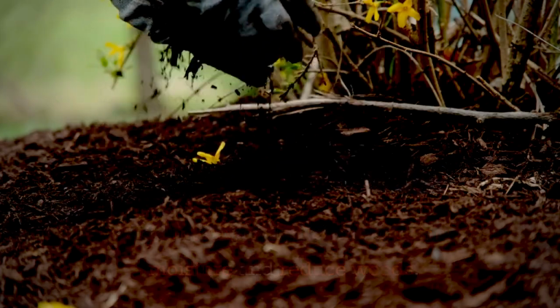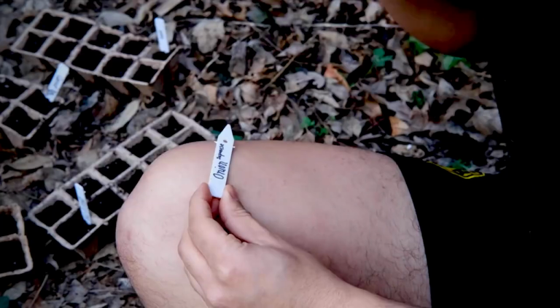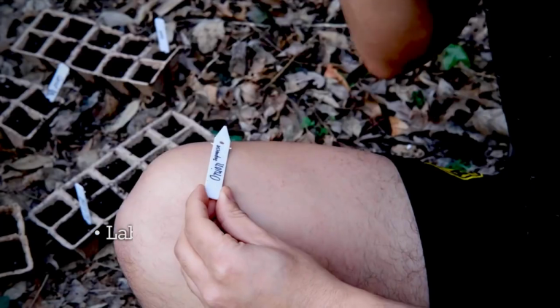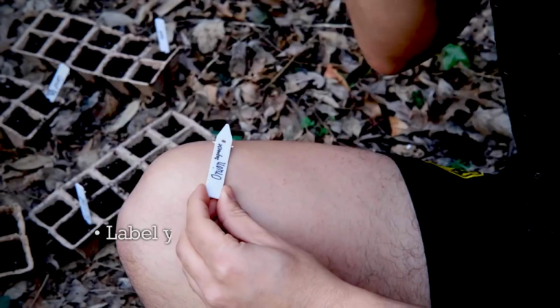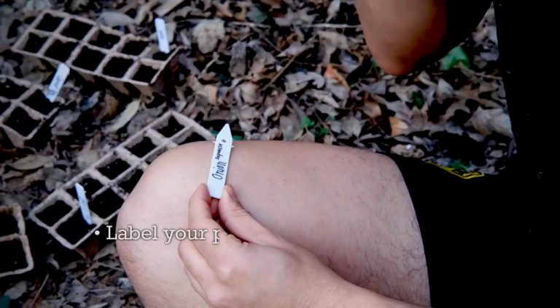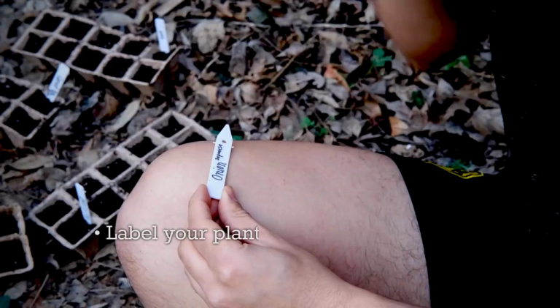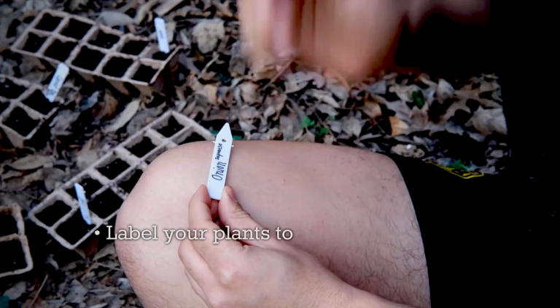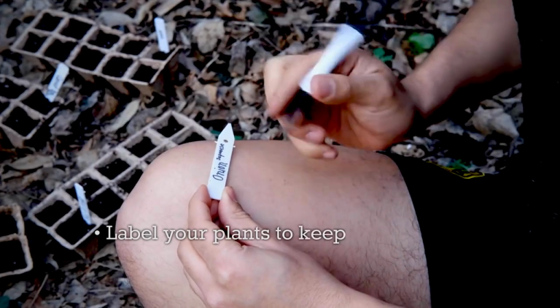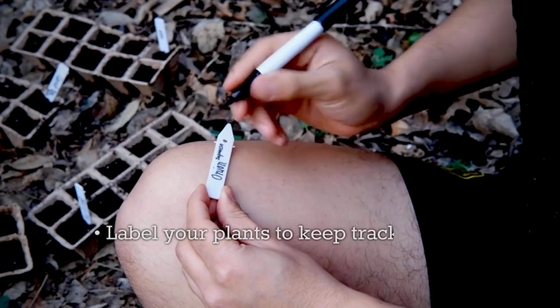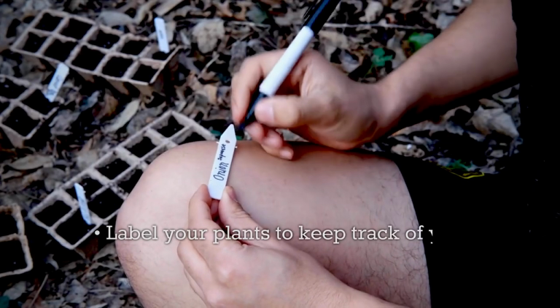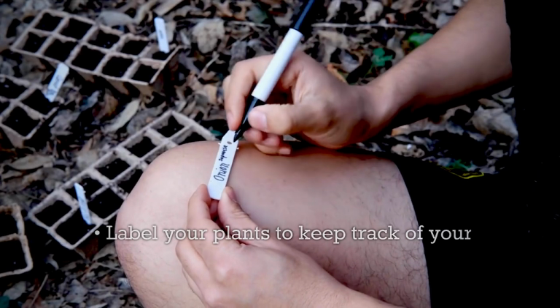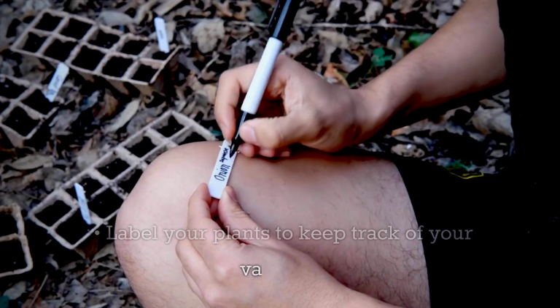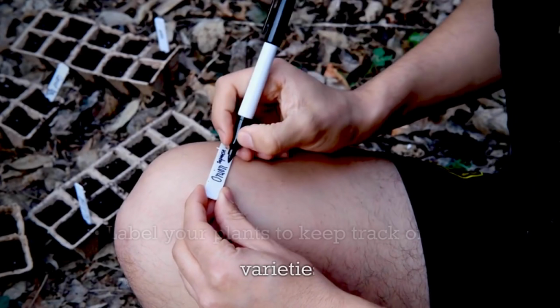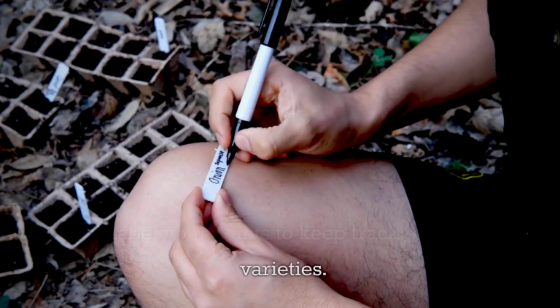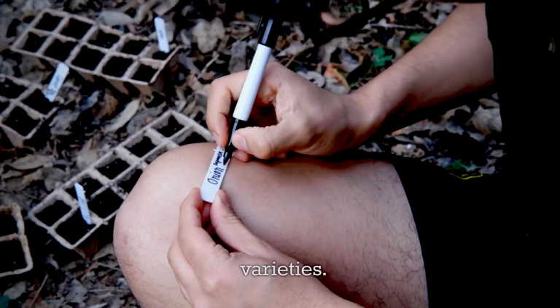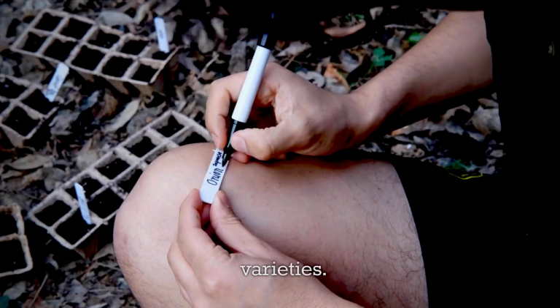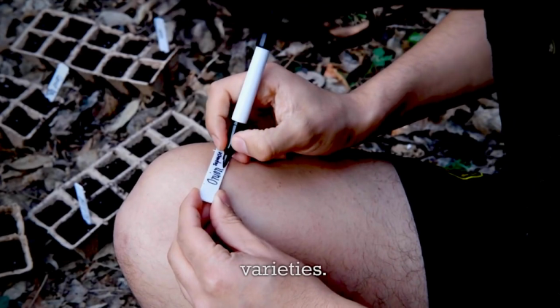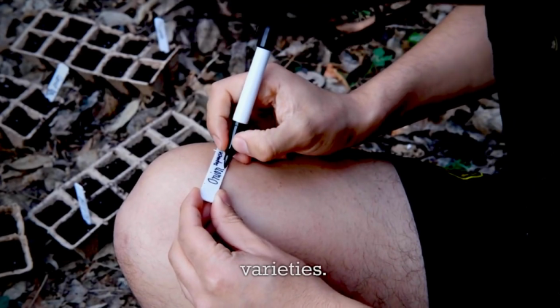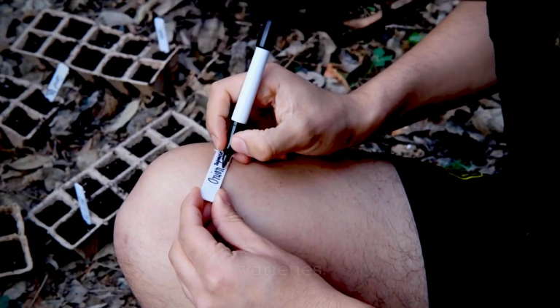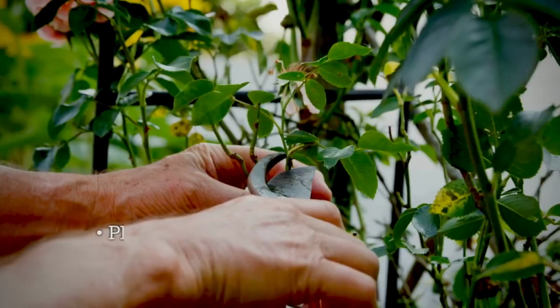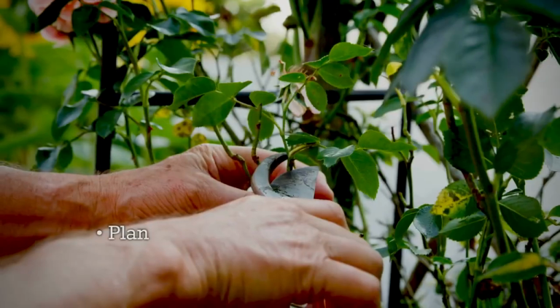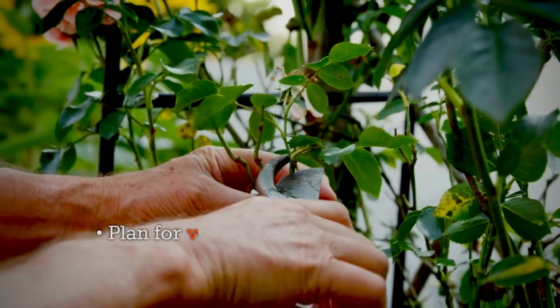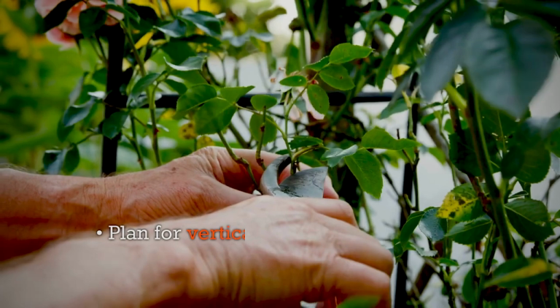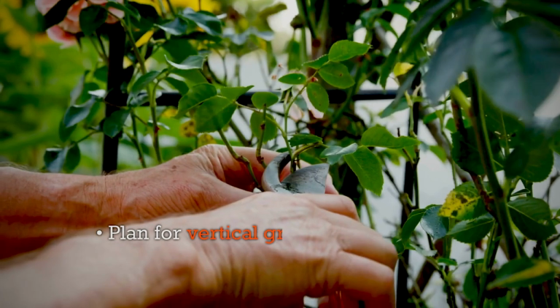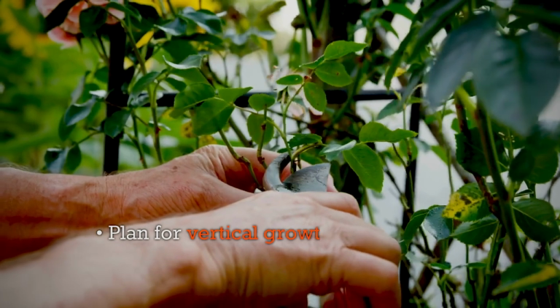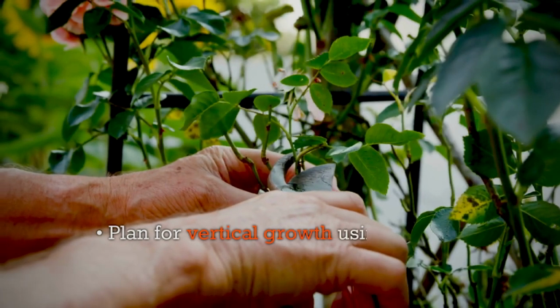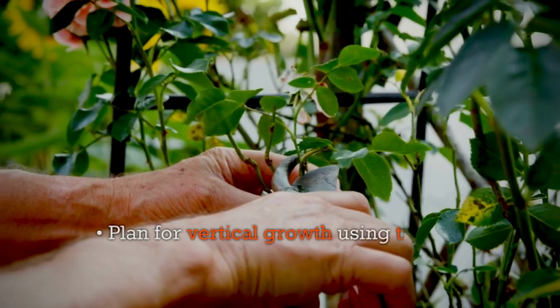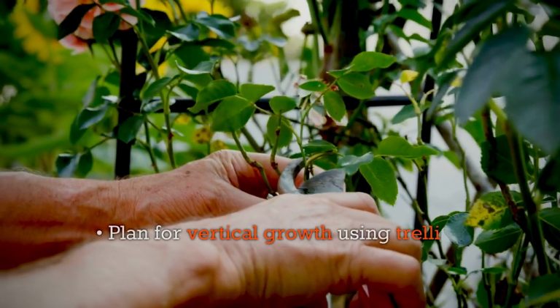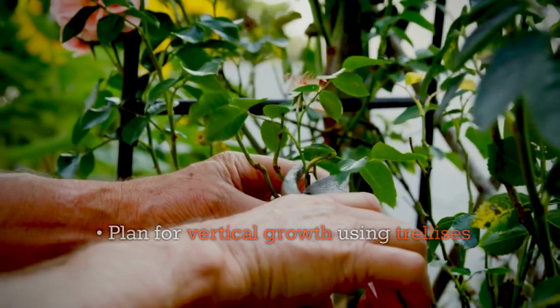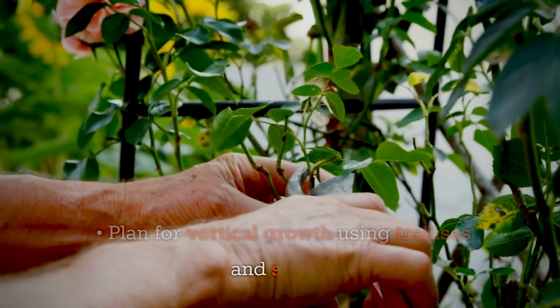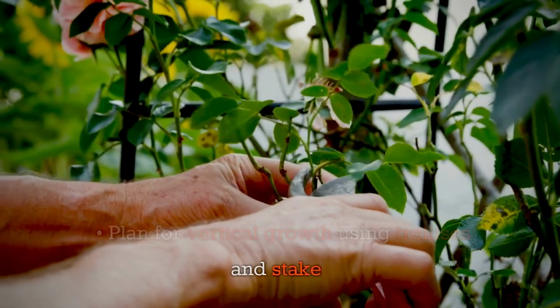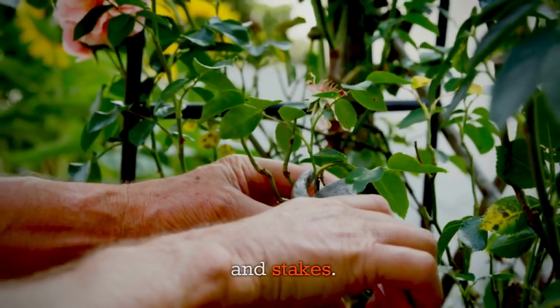Label your plants to keep track of your varieties. Plan for vertical growth using trellises and stakes.